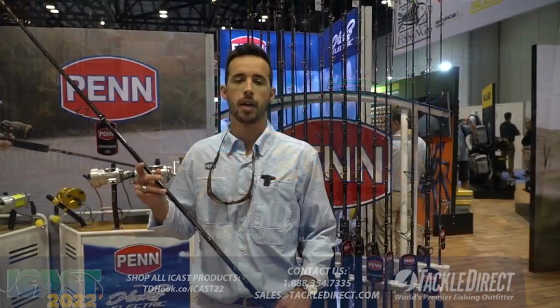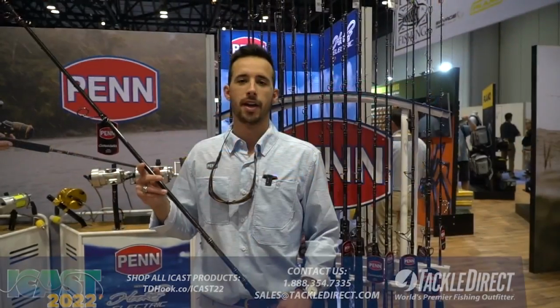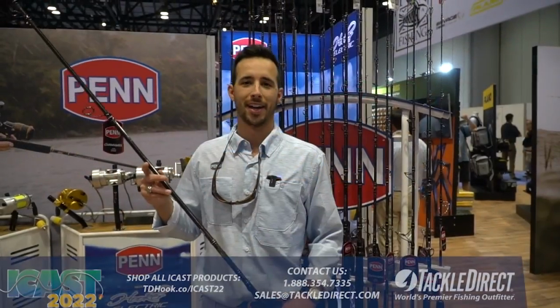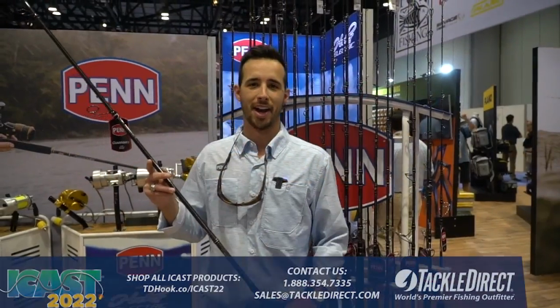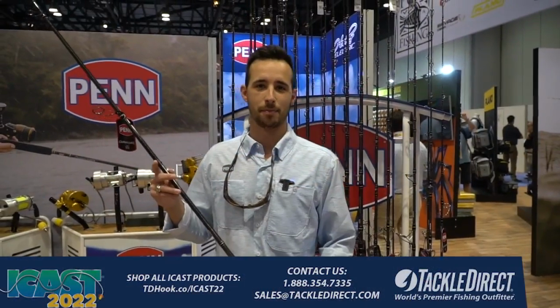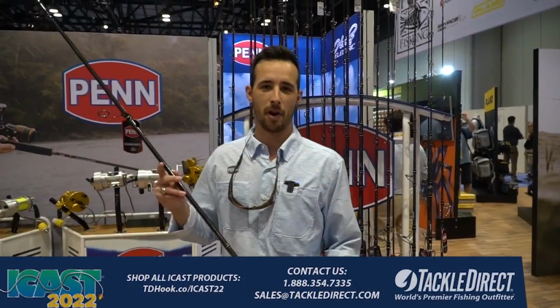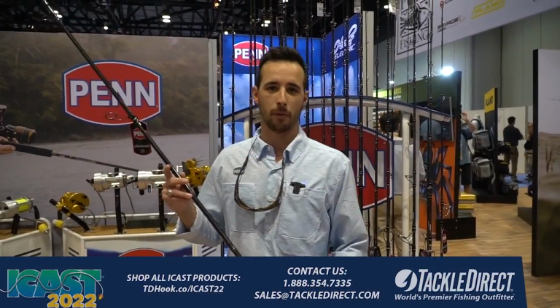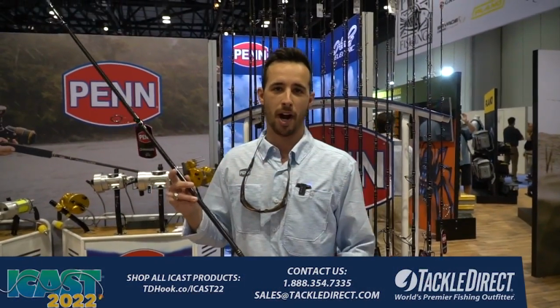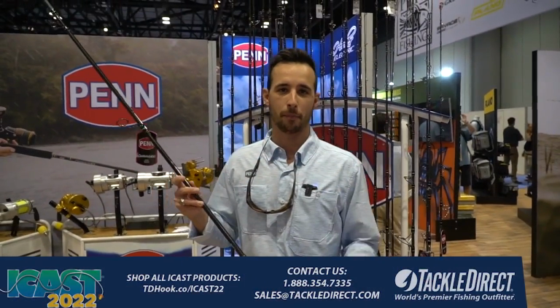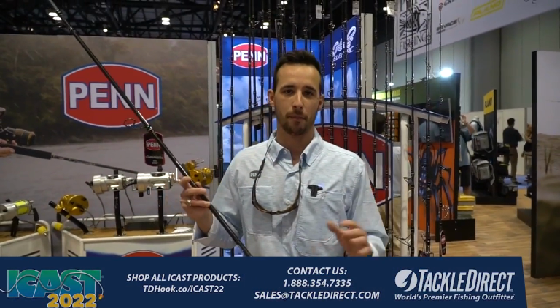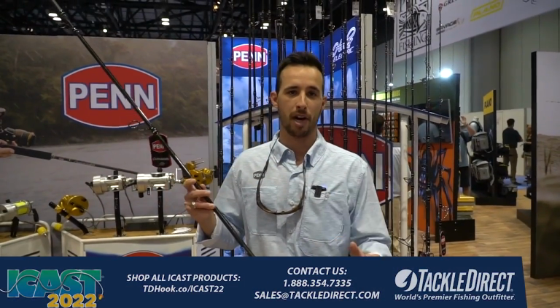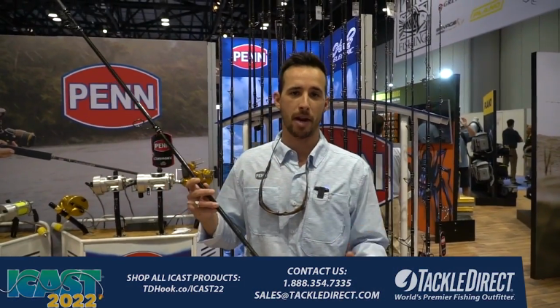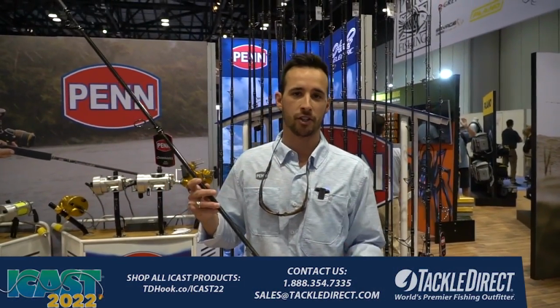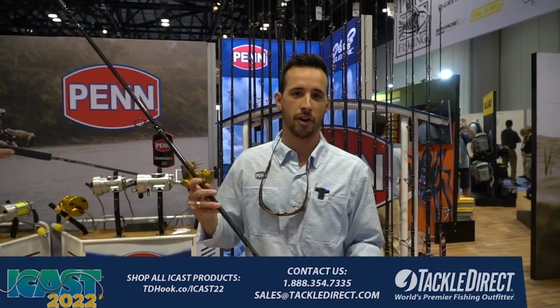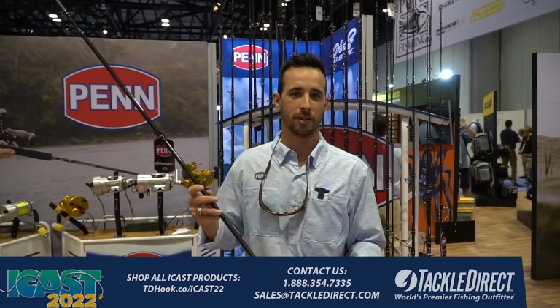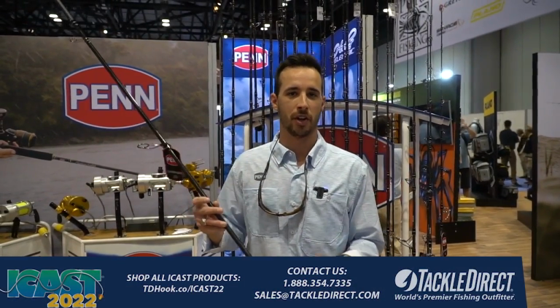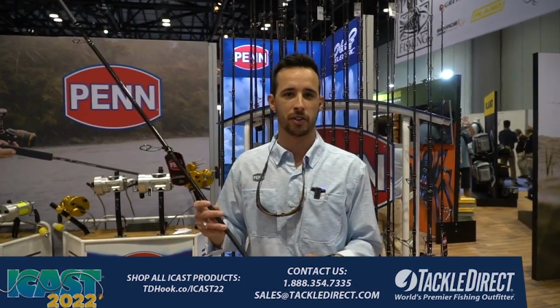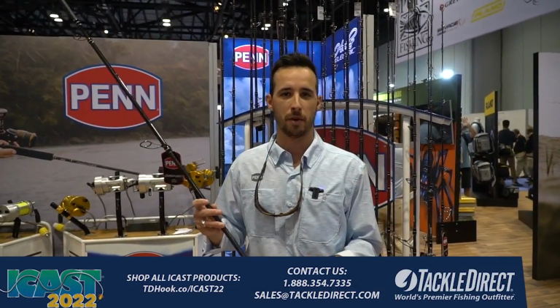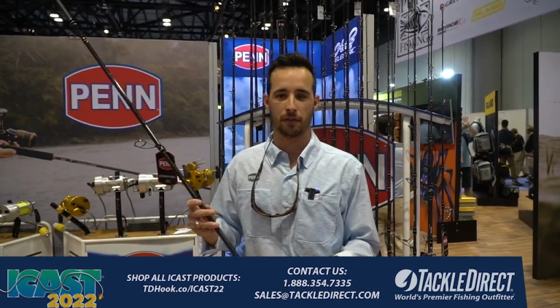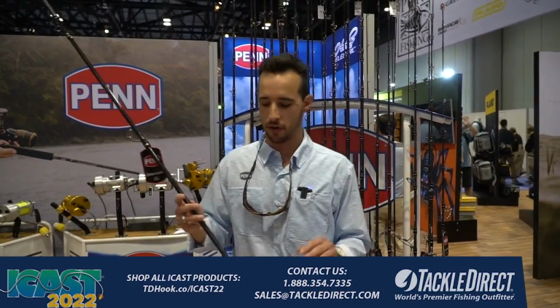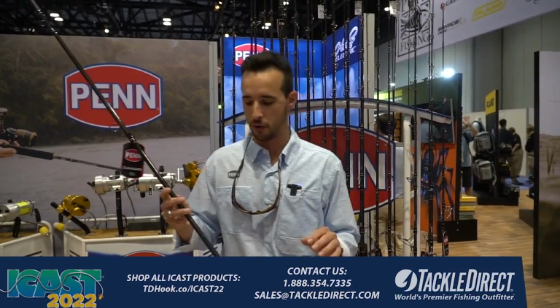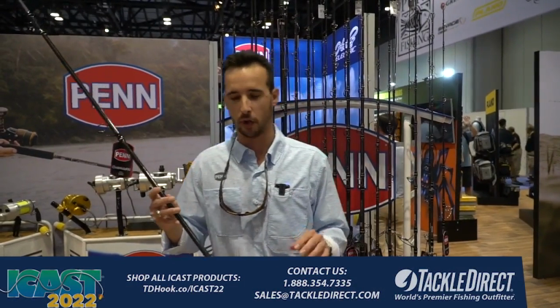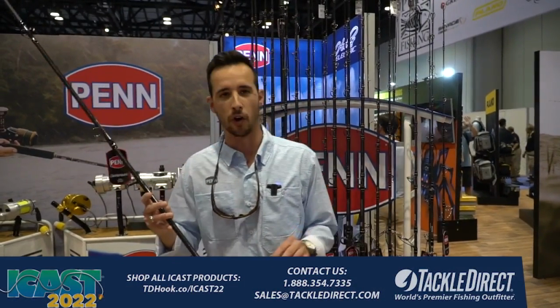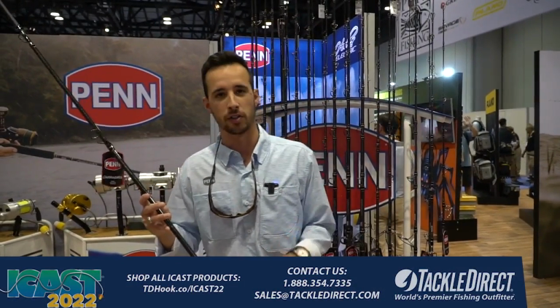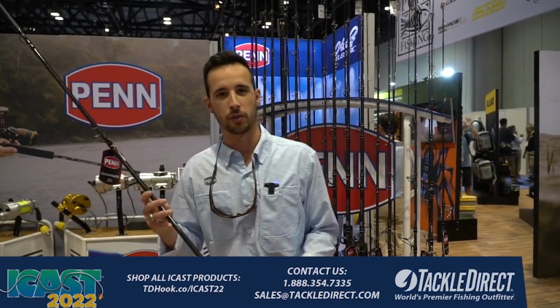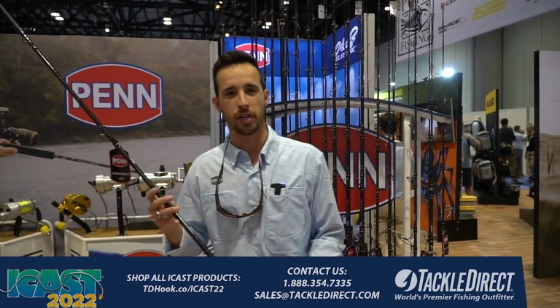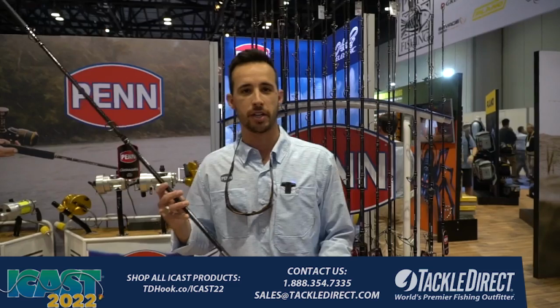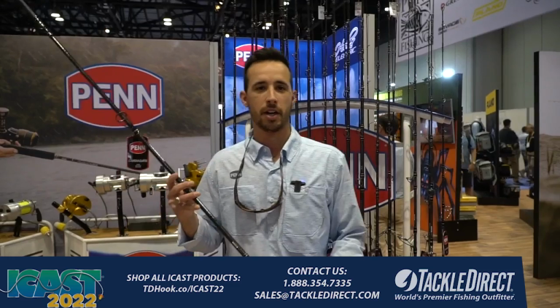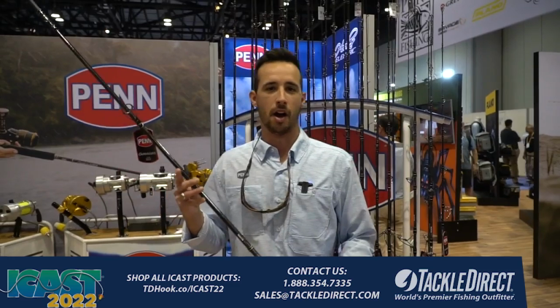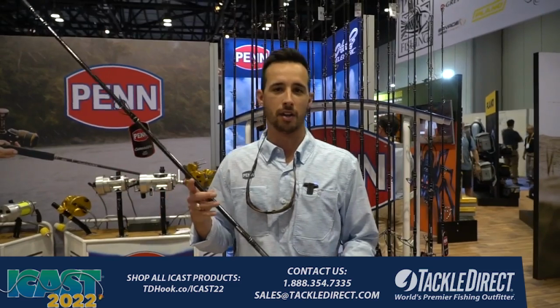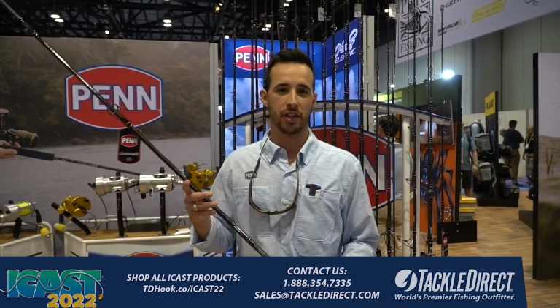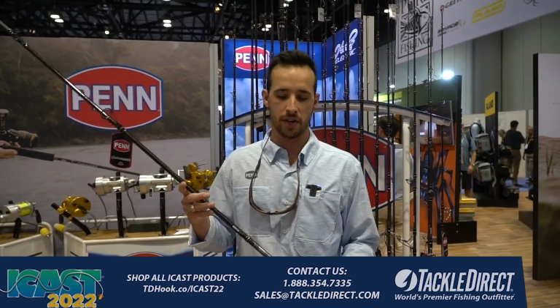Hey guys, Michael Bragg, Penn Brand Manager, here to talk to you about the new Carnage 3 series.